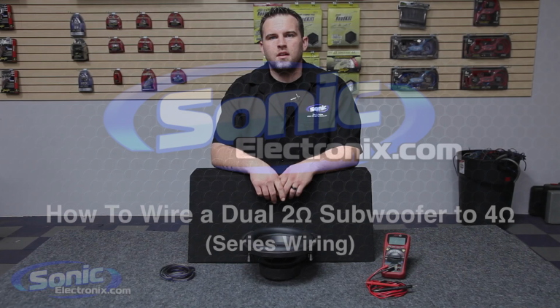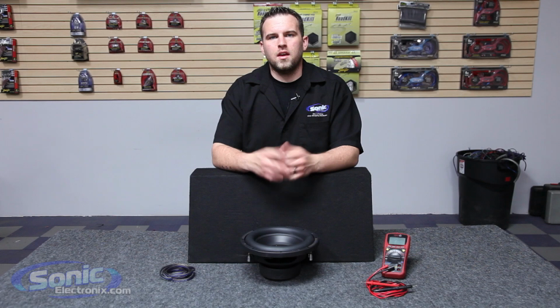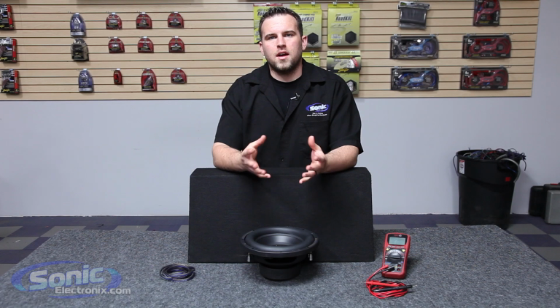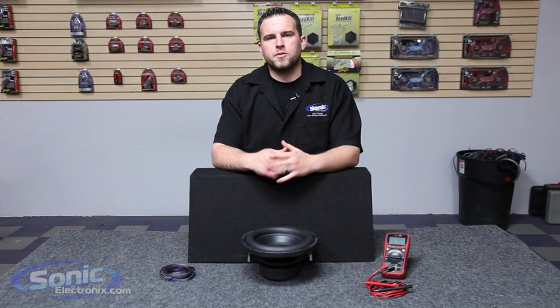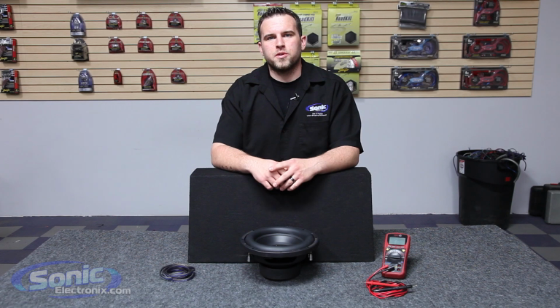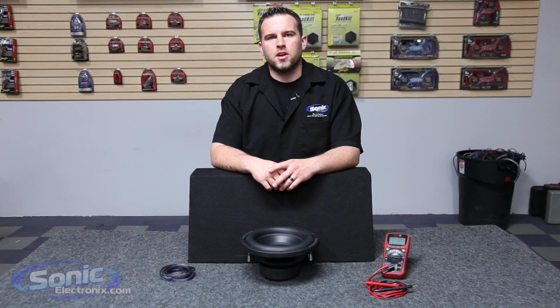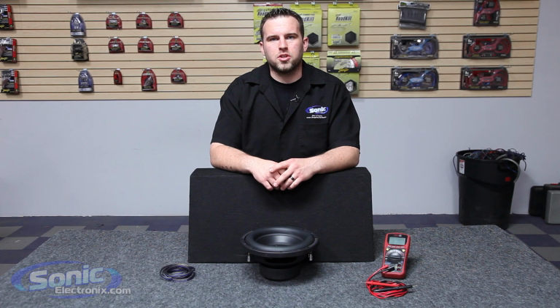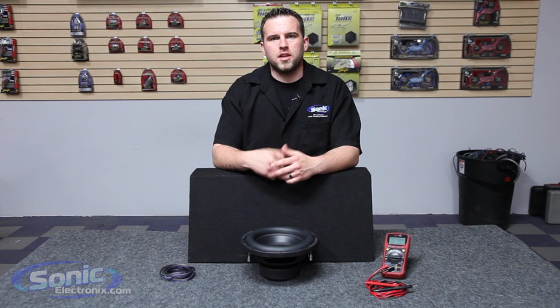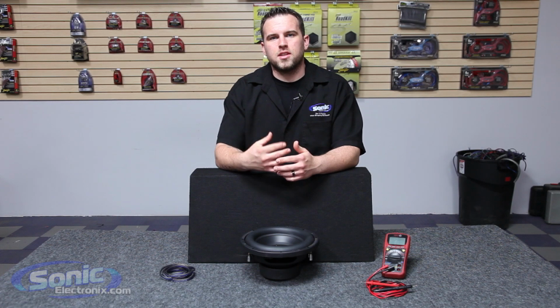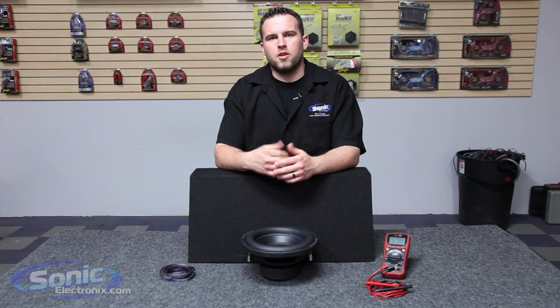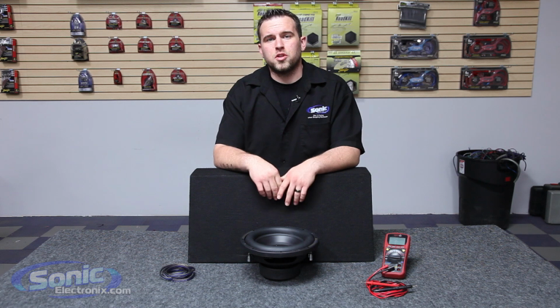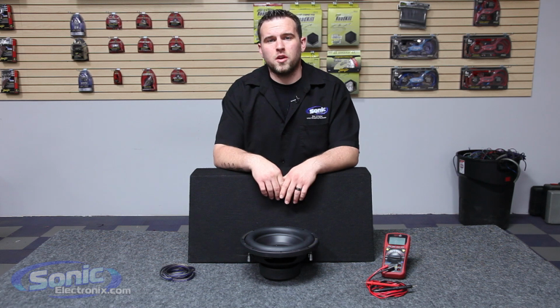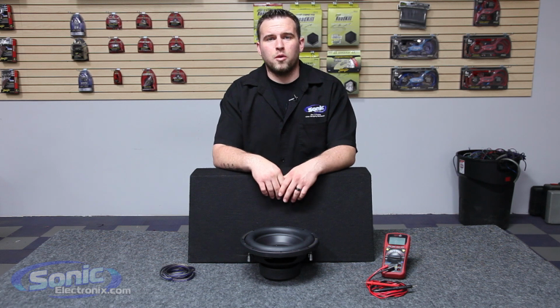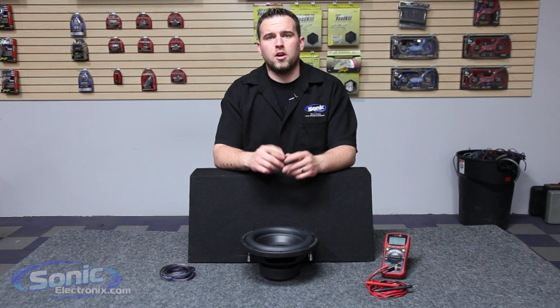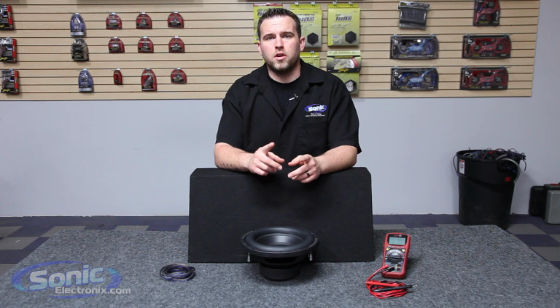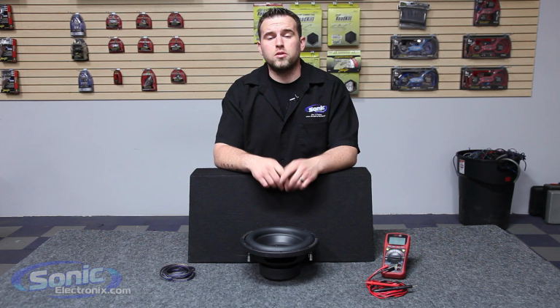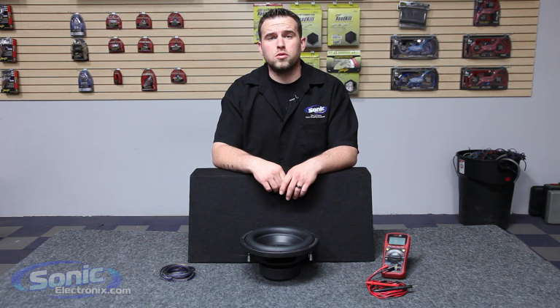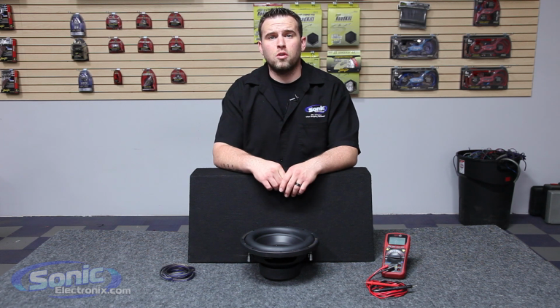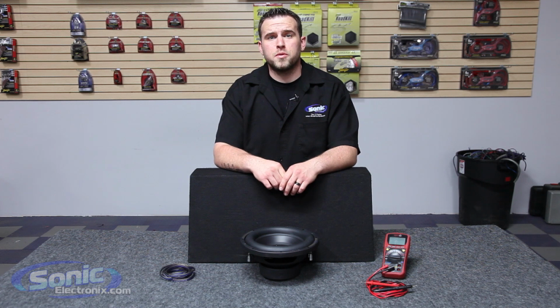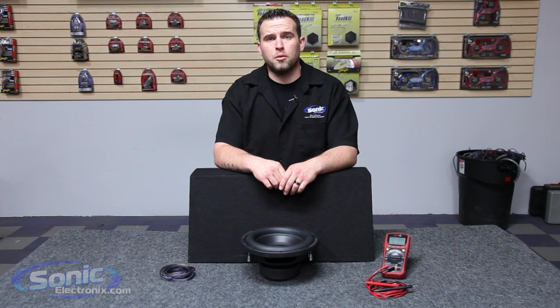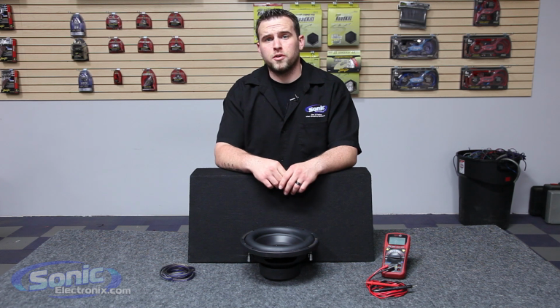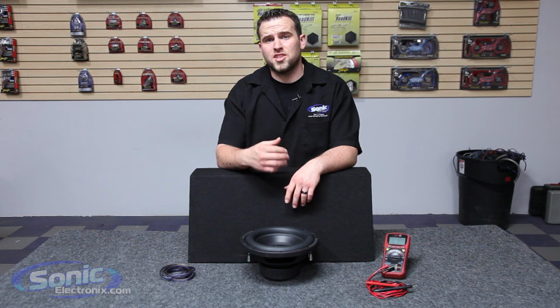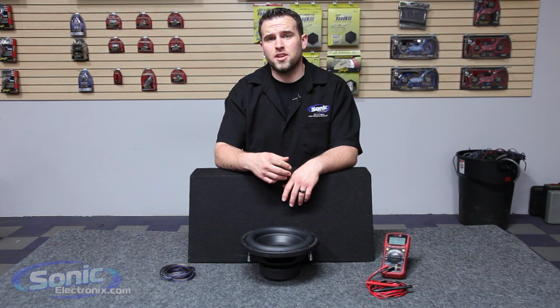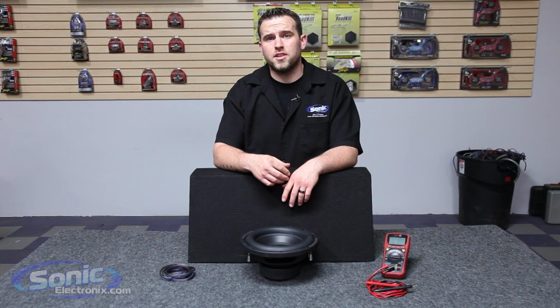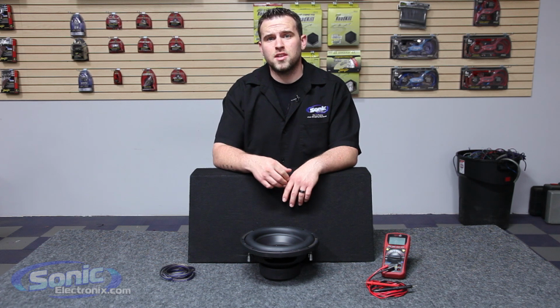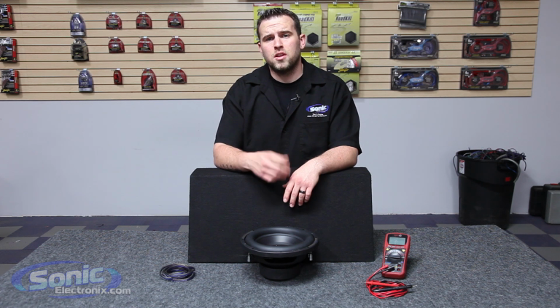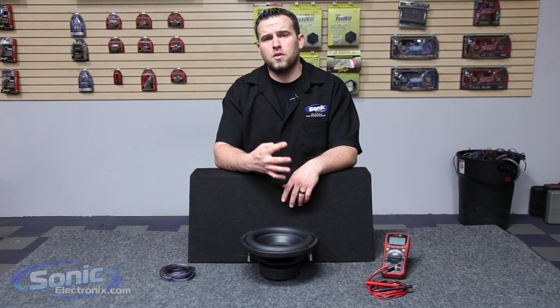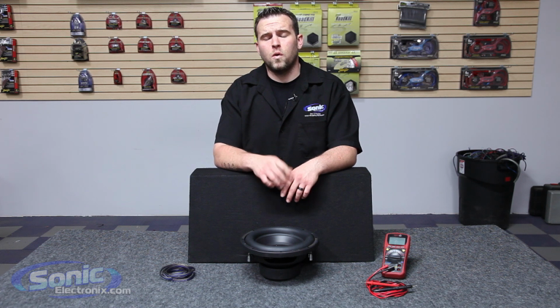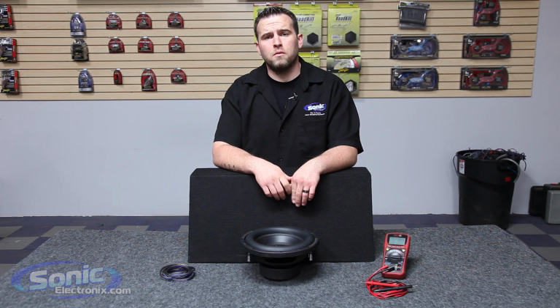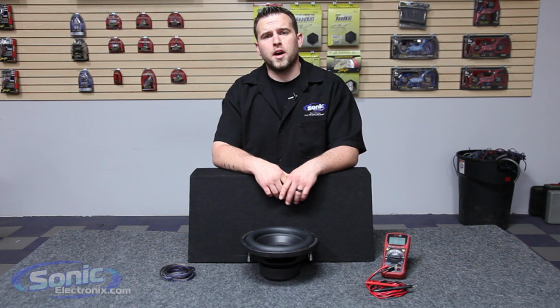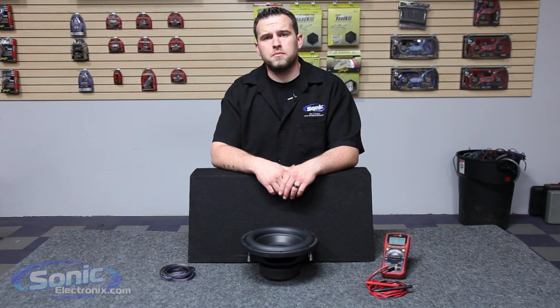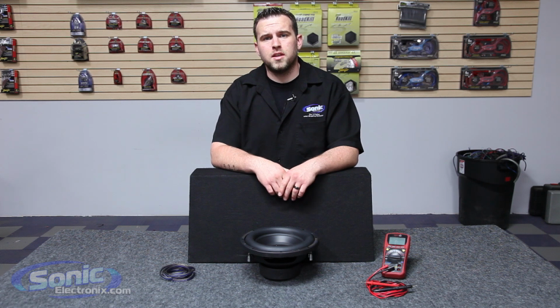Hey guys, this is Bryn with Sonic Electronics and today we're going to be showing you how to wire one dual 2 ohm subwoofer in series to a 4 ohm final impedance.